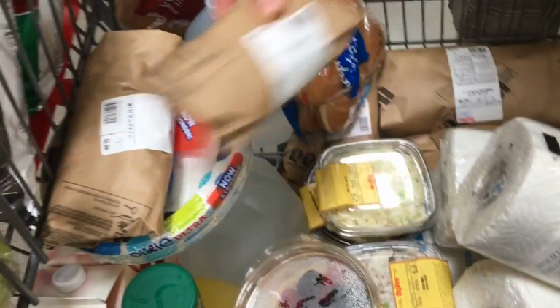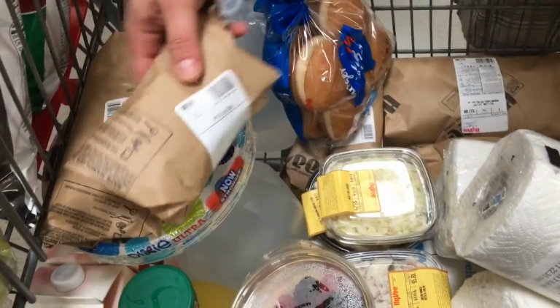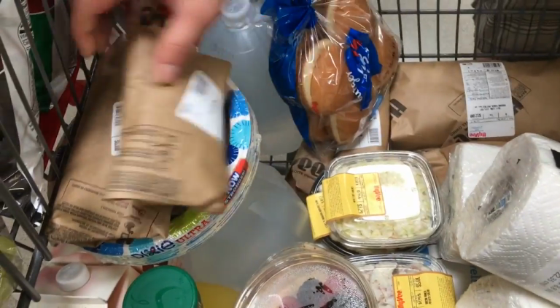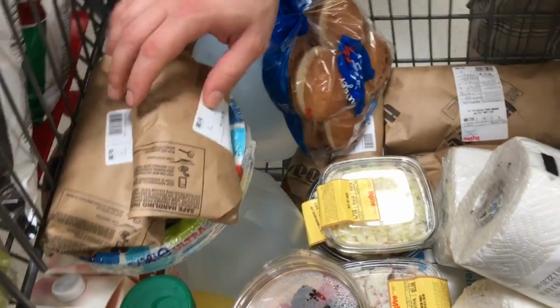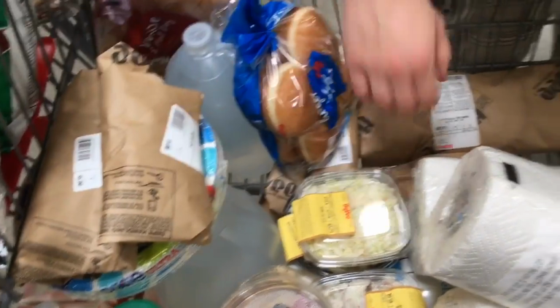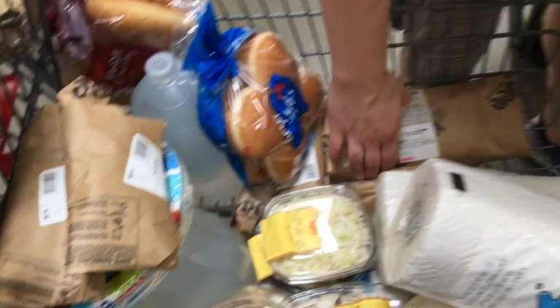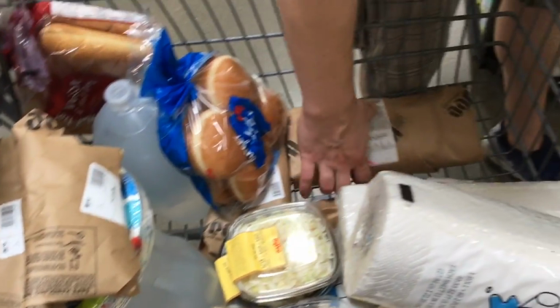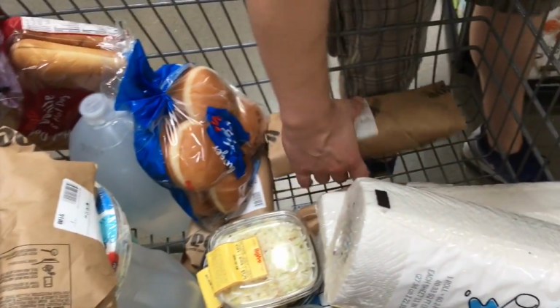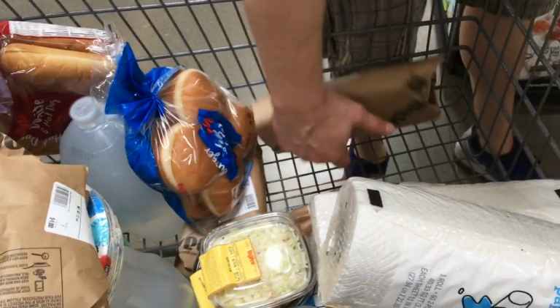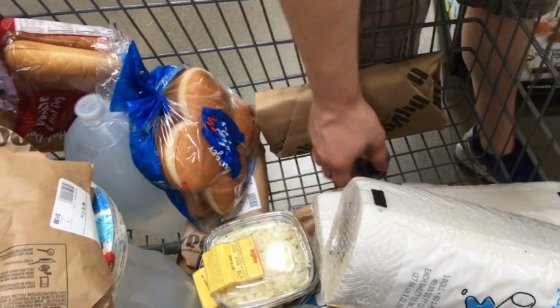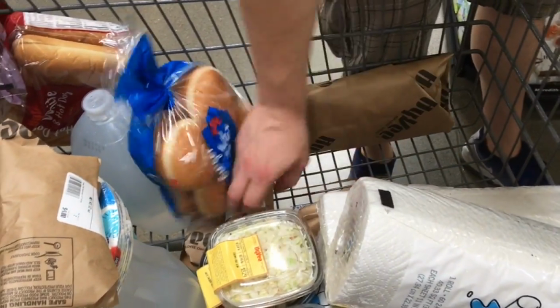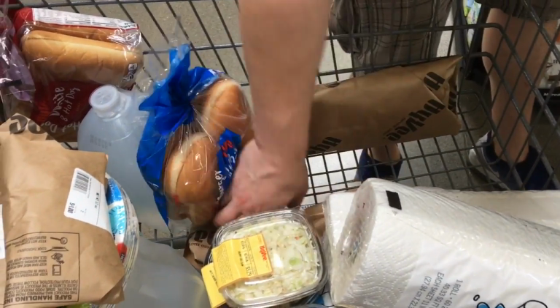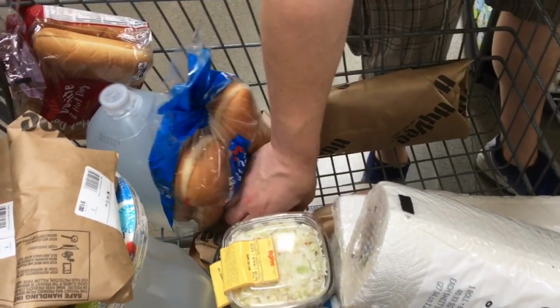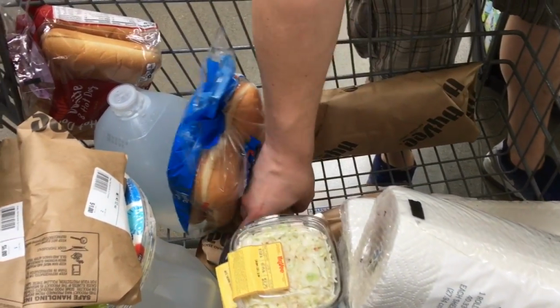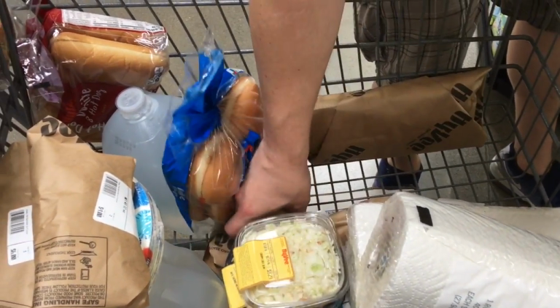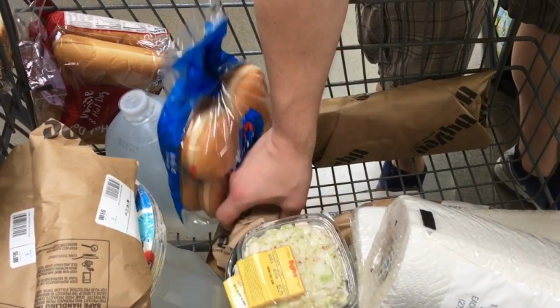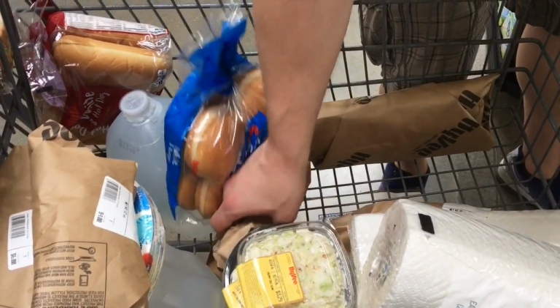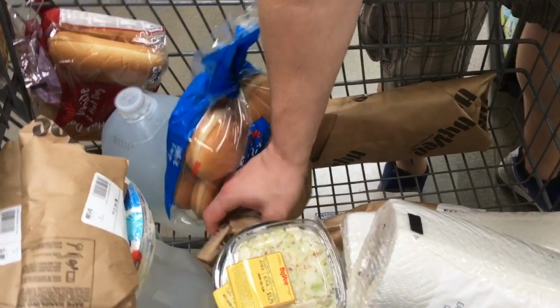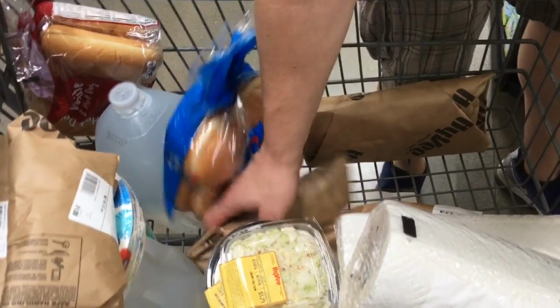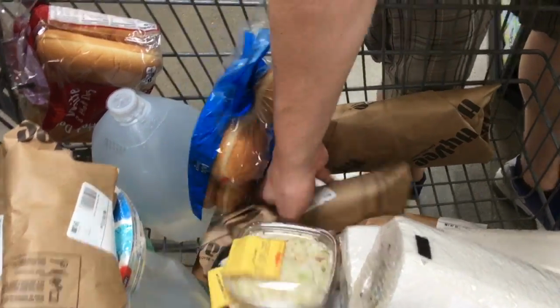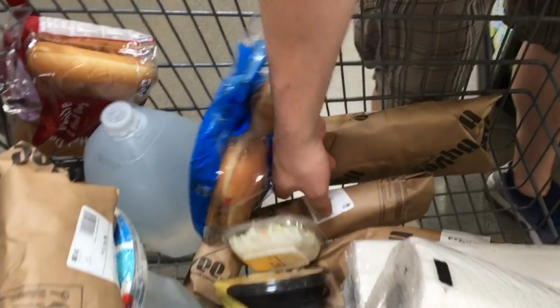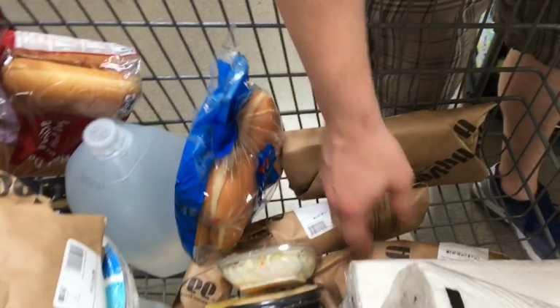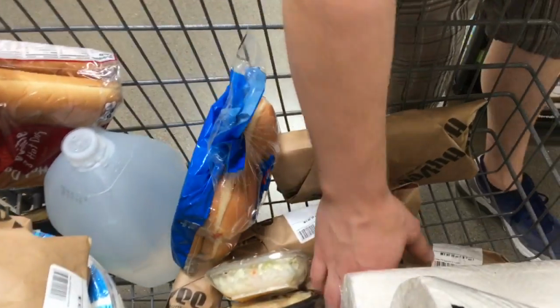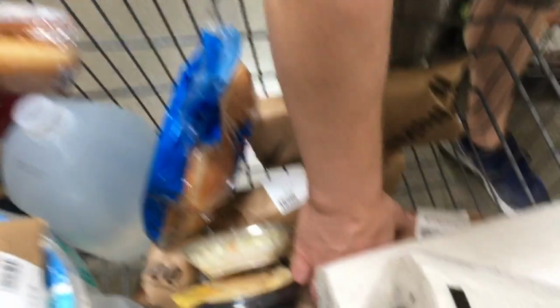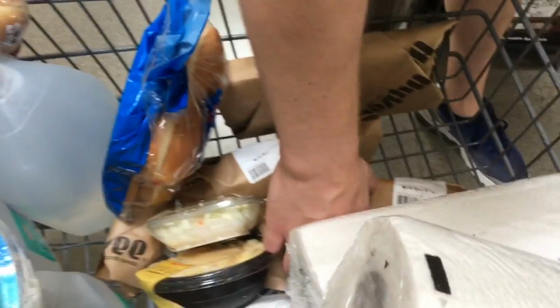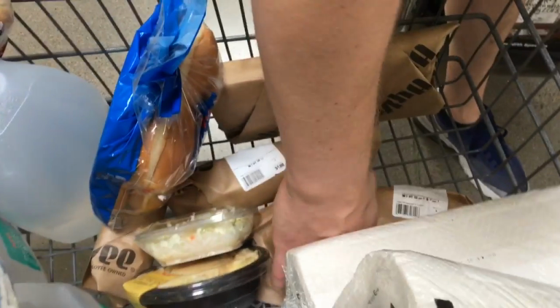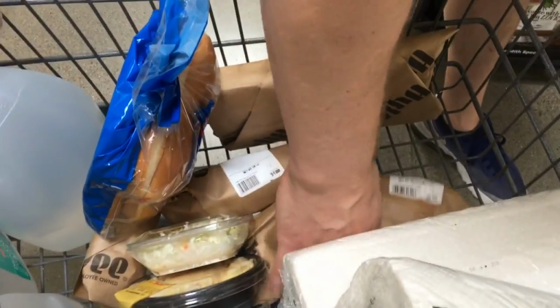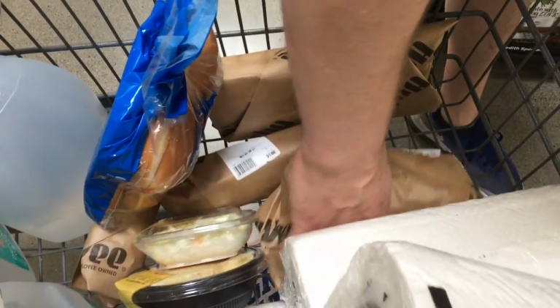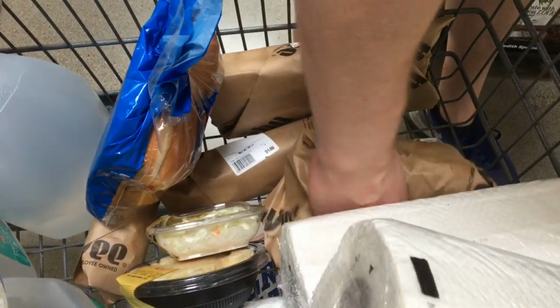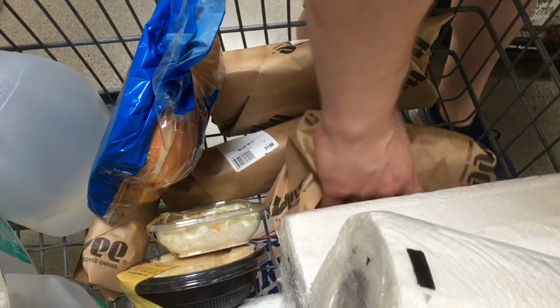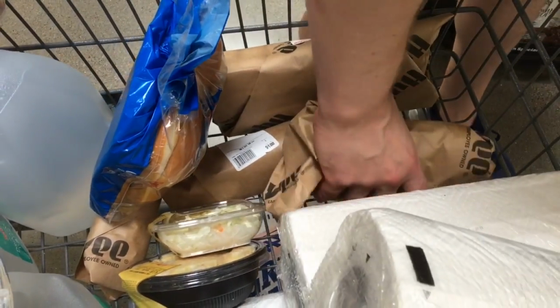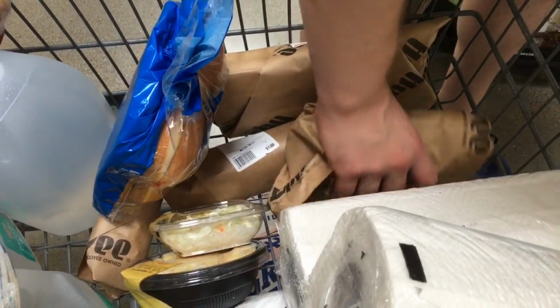Look at all the meat. Meat. Beef. Chicken. Beef. Chicken. Pork.